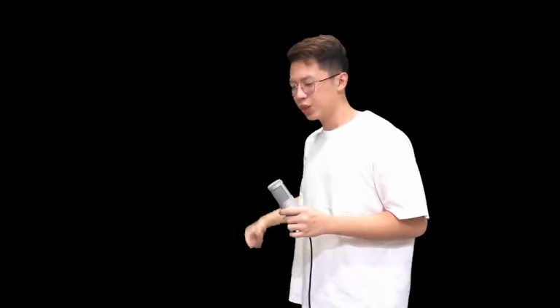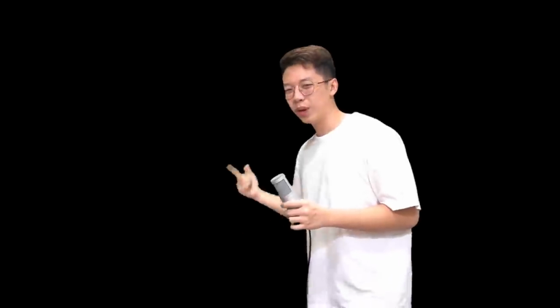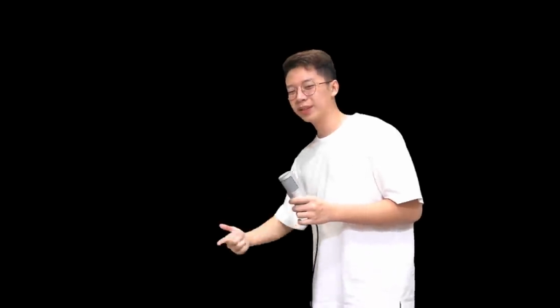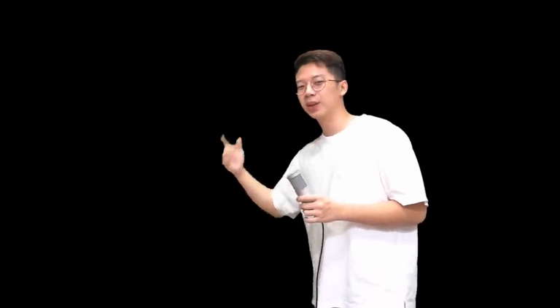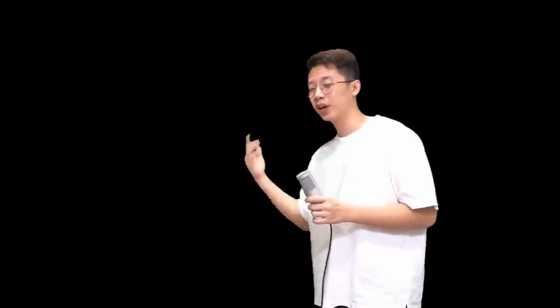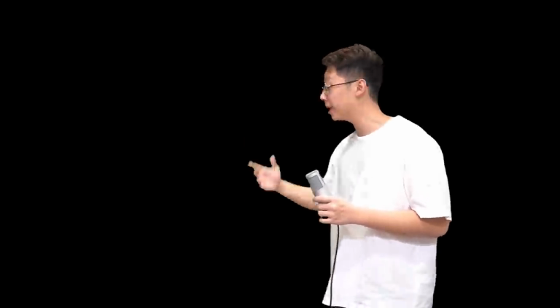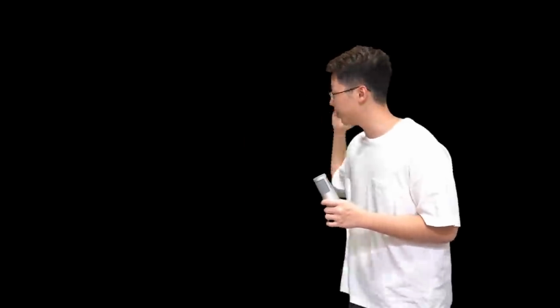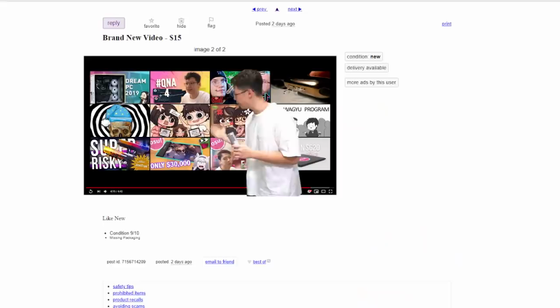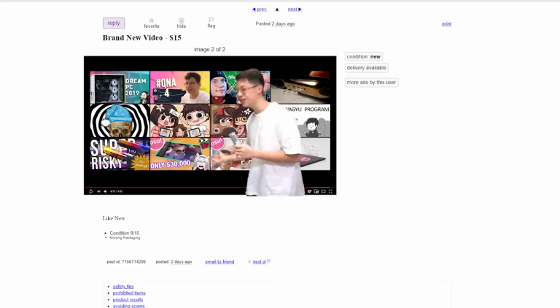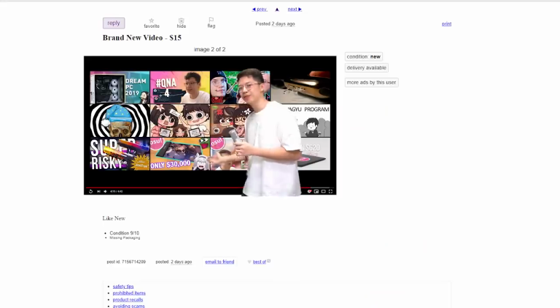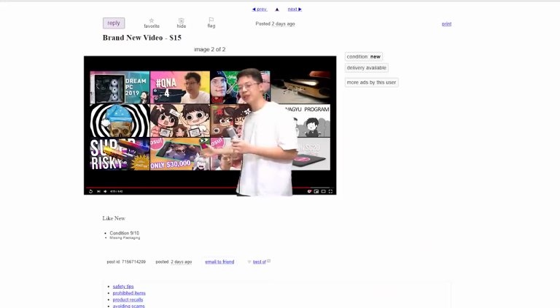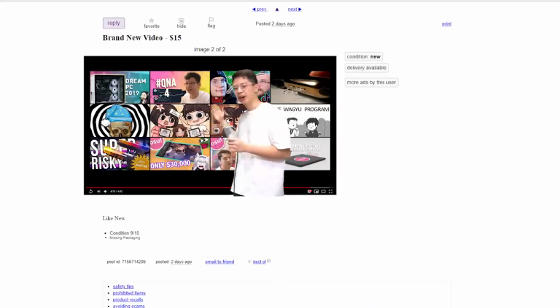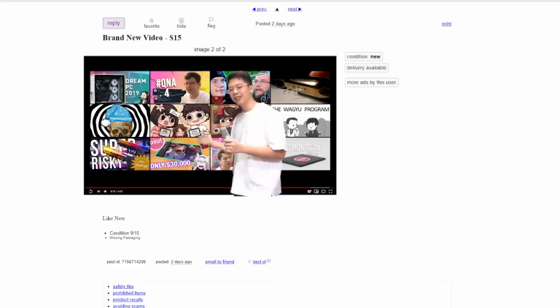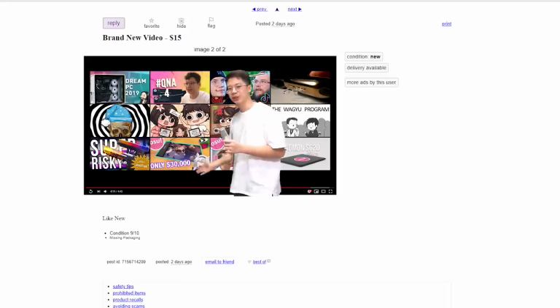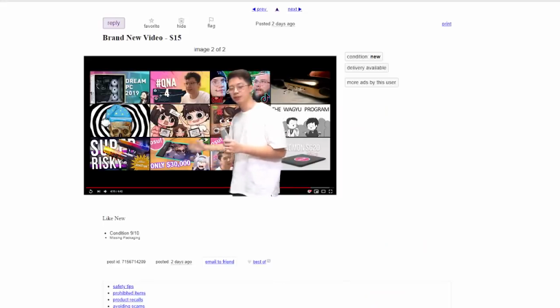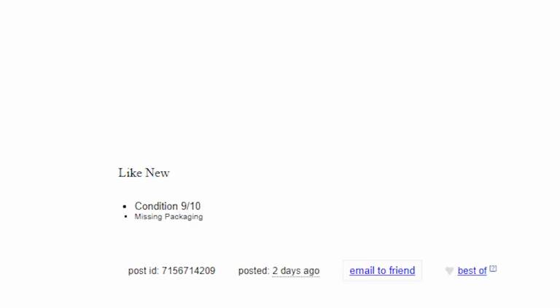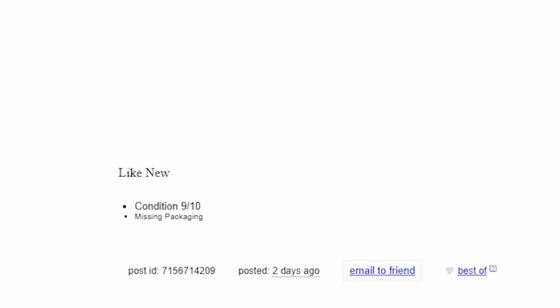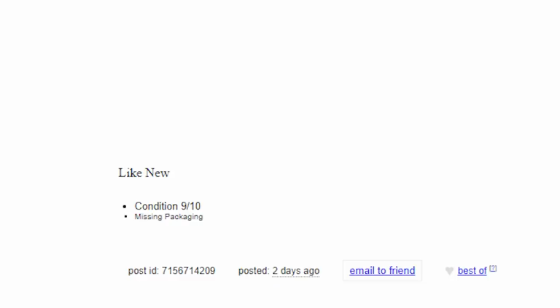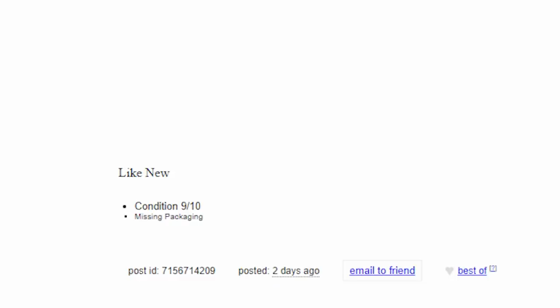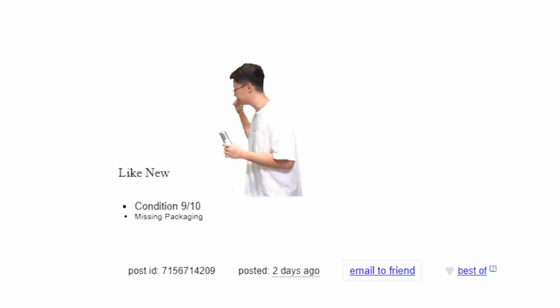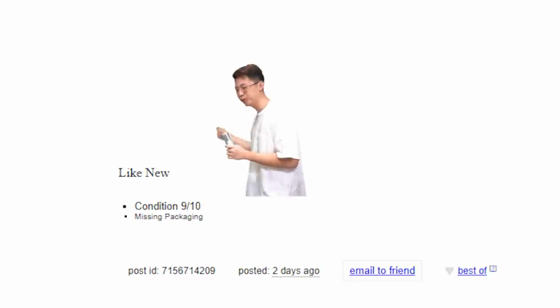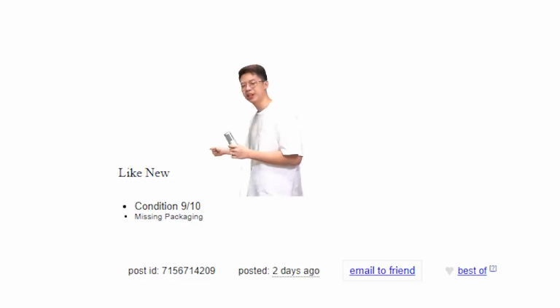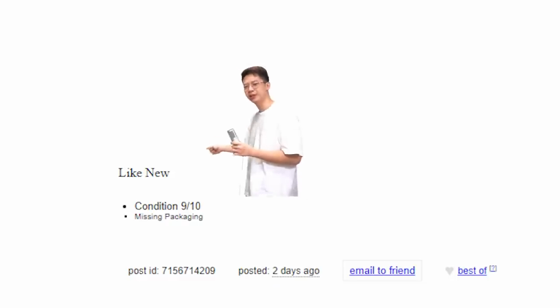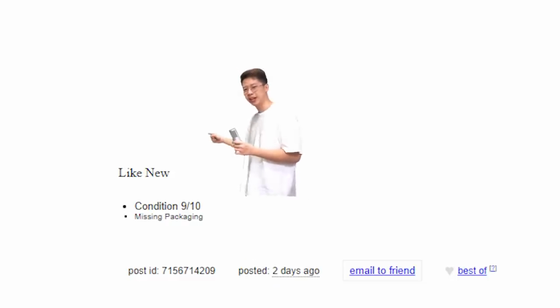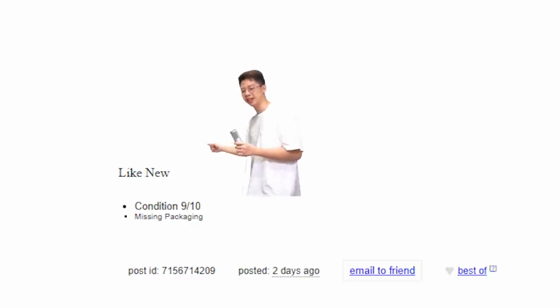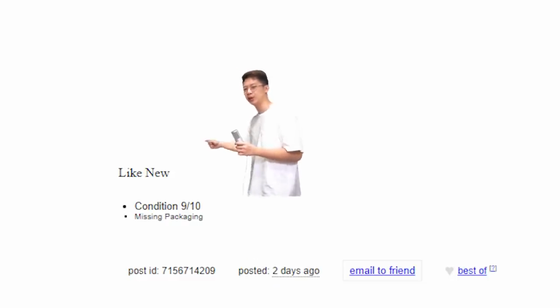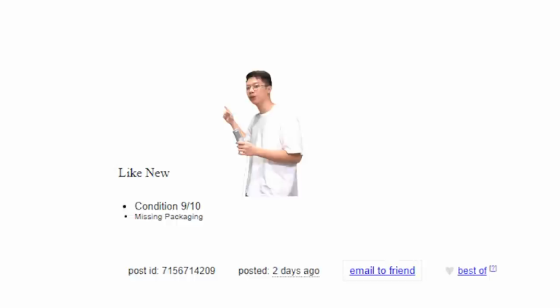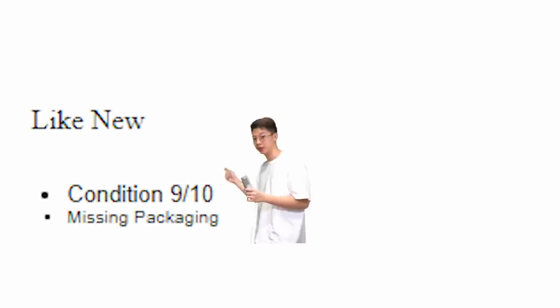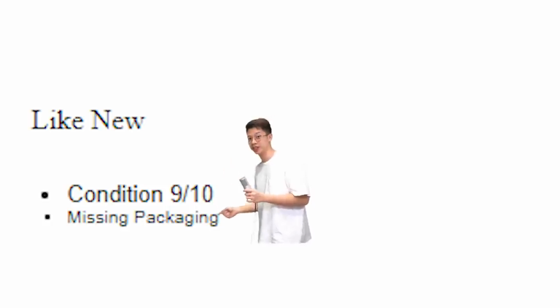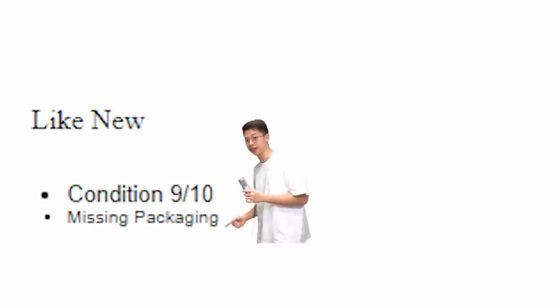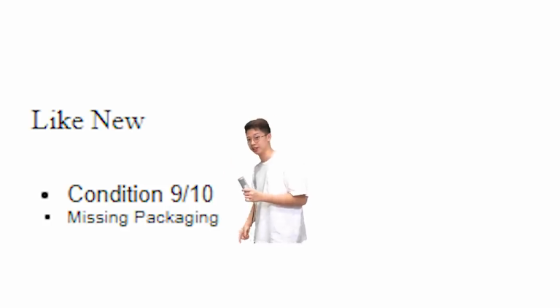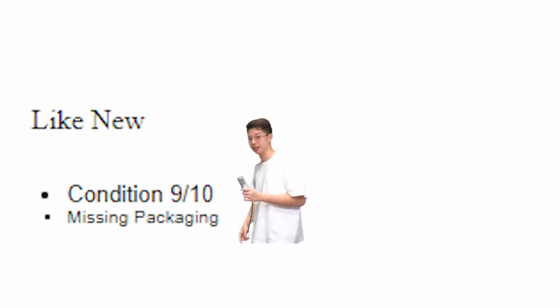Yo what's up guys and welcome back to a brand new video. Unused, missing packaging, pre-loved, light new — condition 9 out of 10.